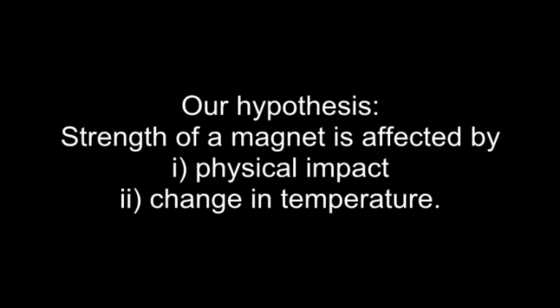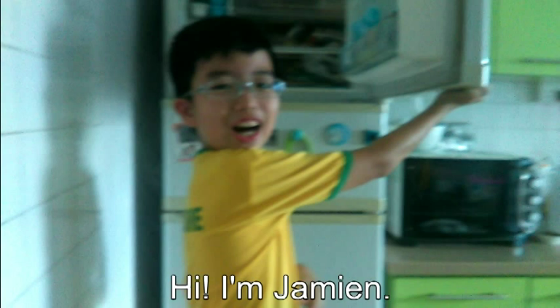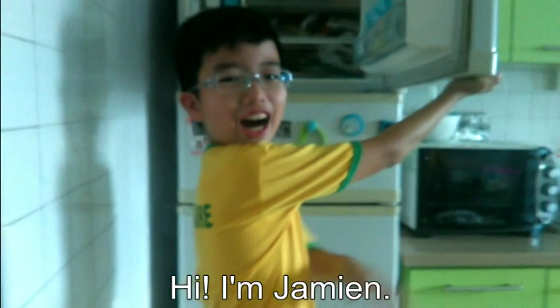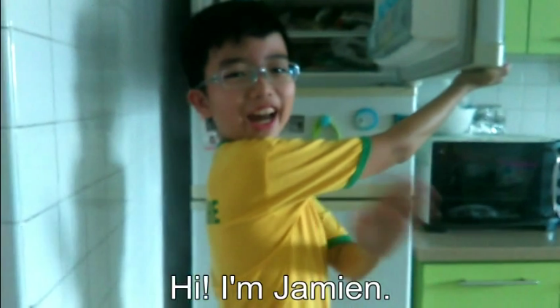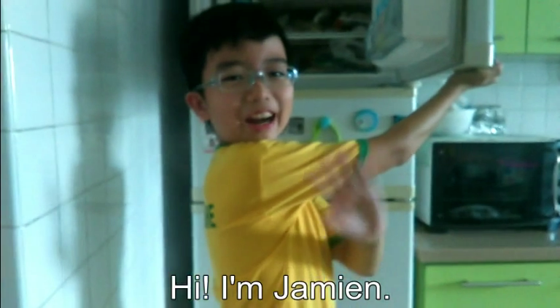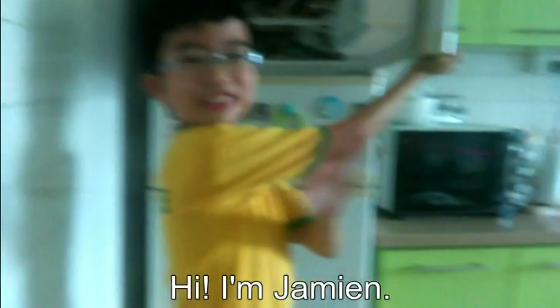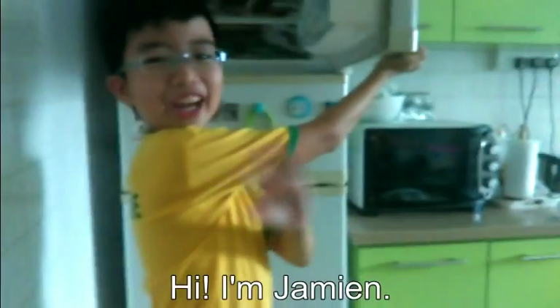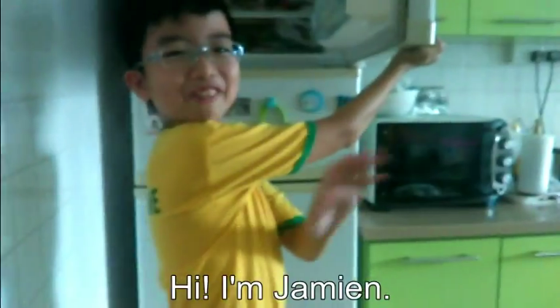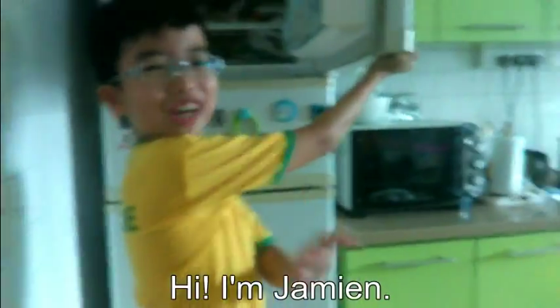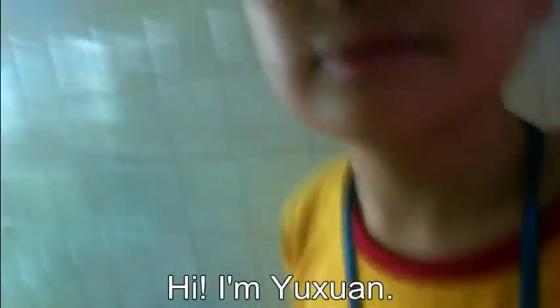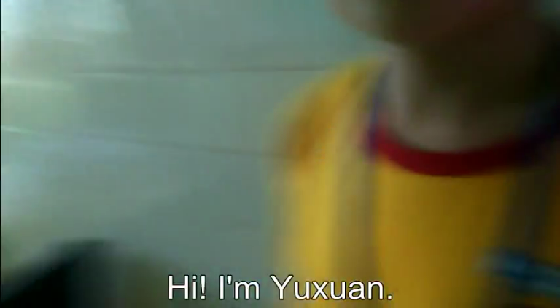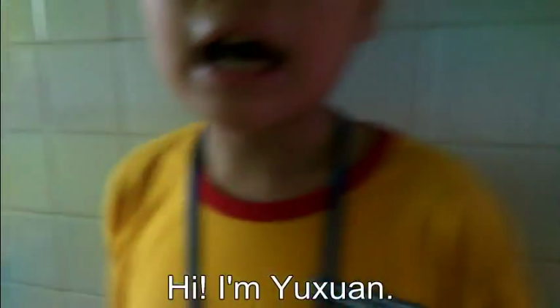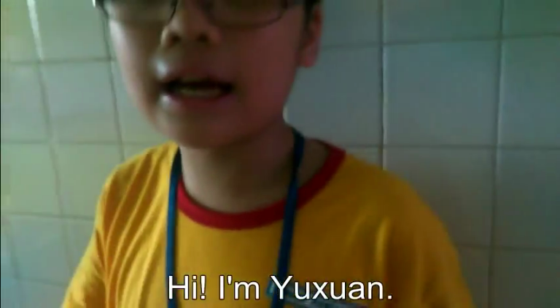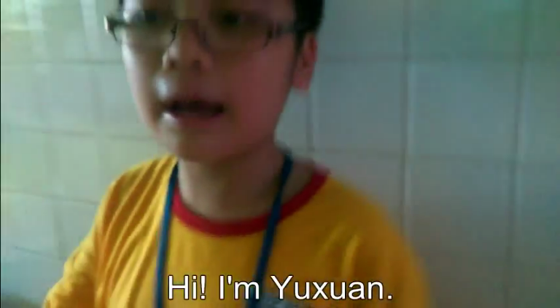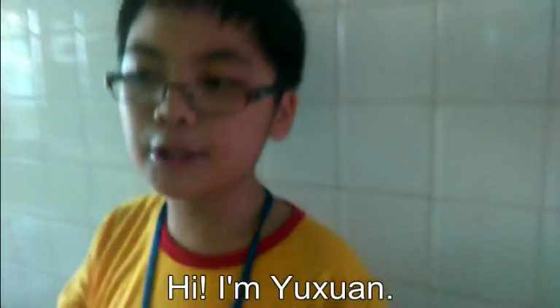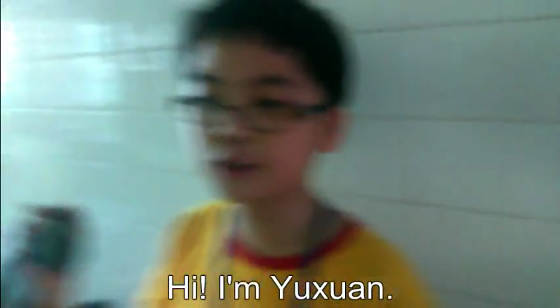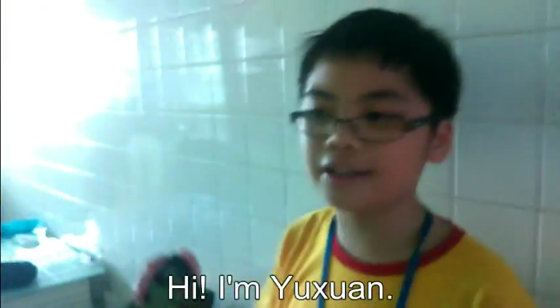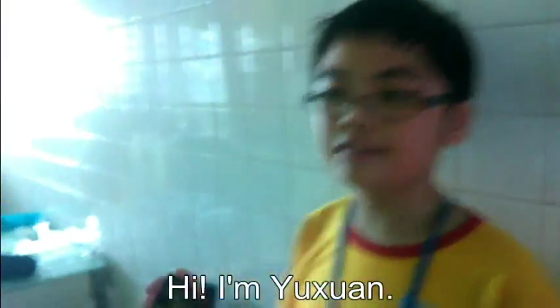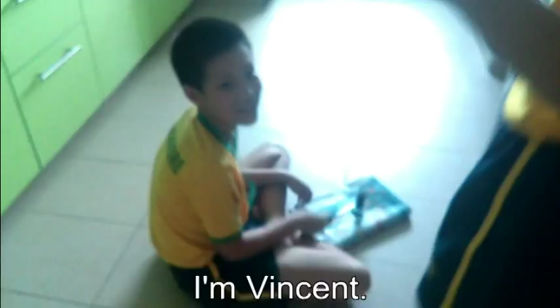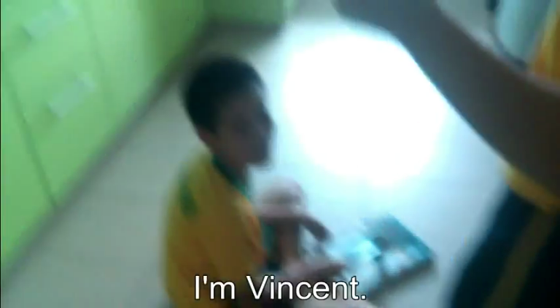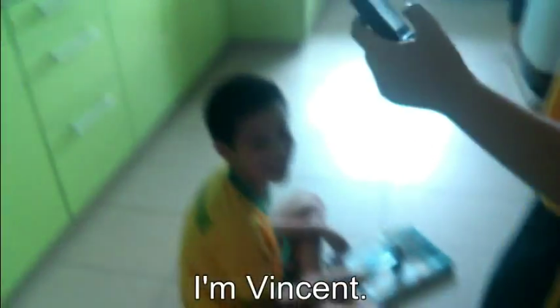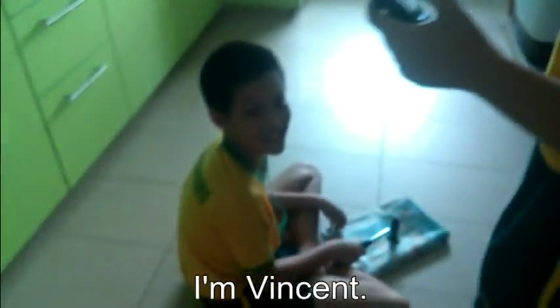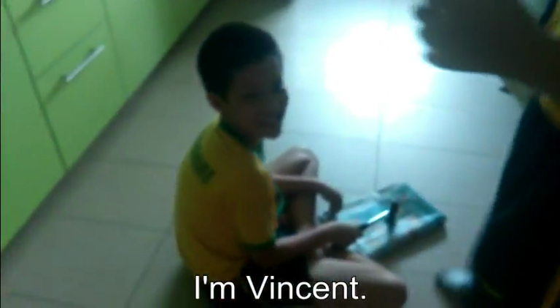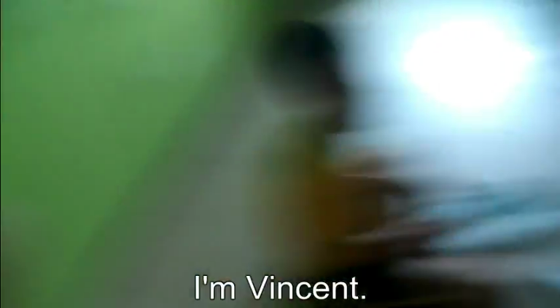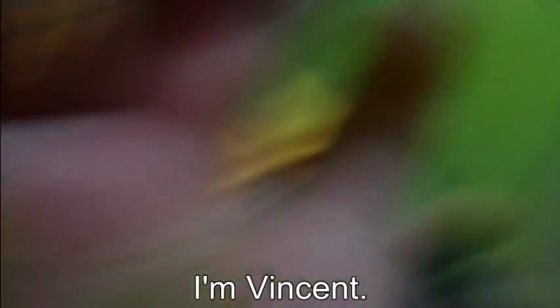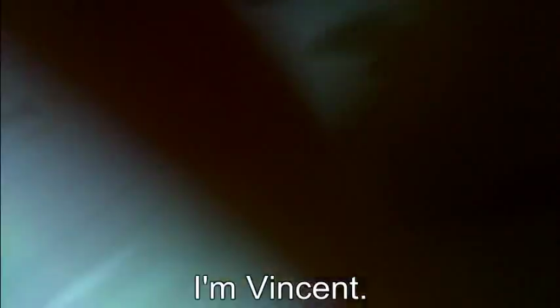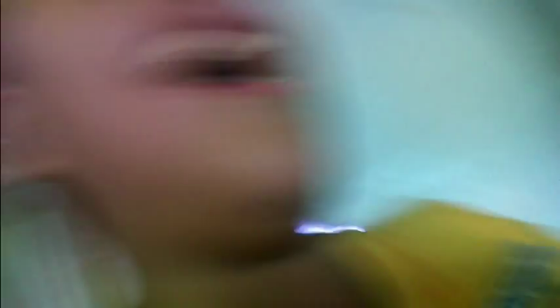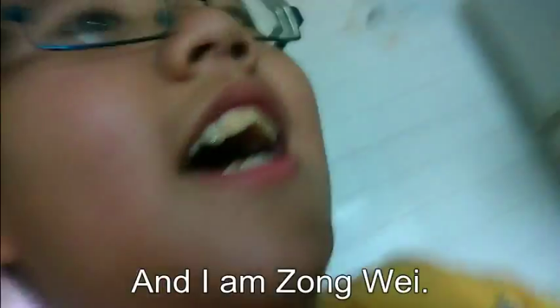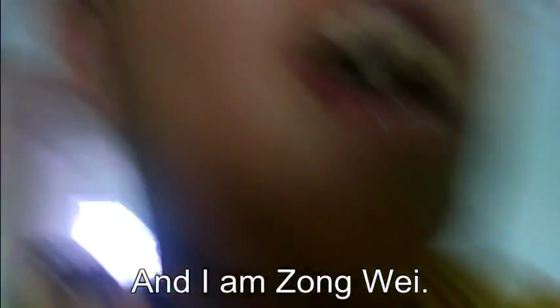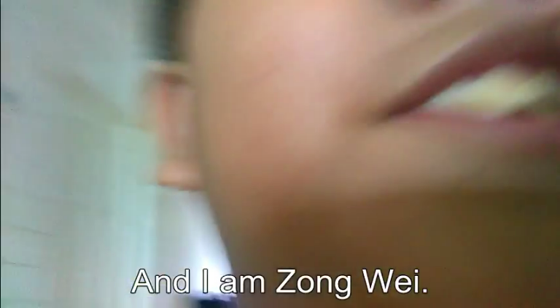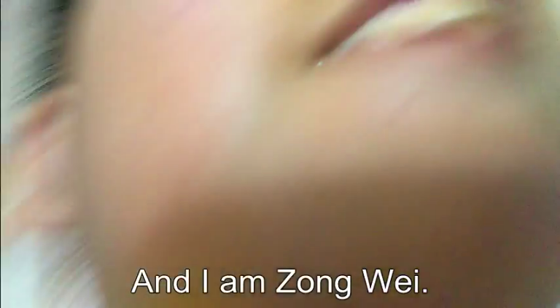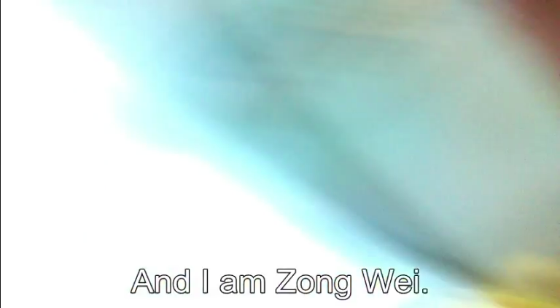Hi, I'm Jamie. Hi, I'm Yishun. And I am Soi.